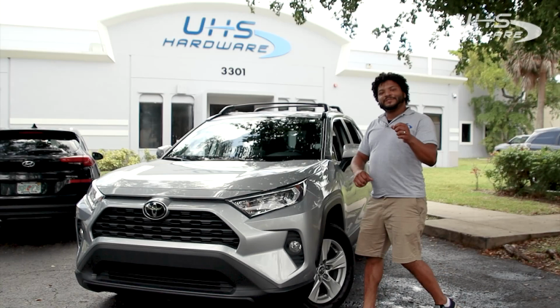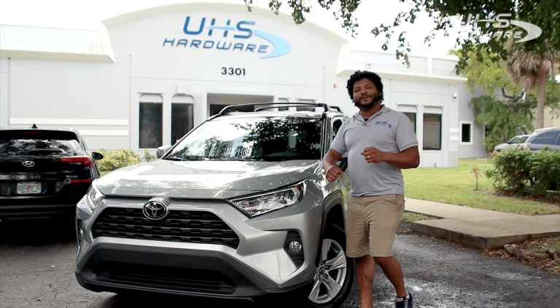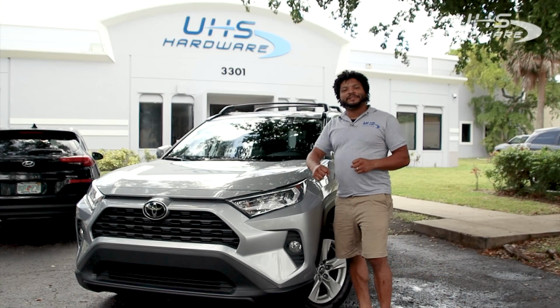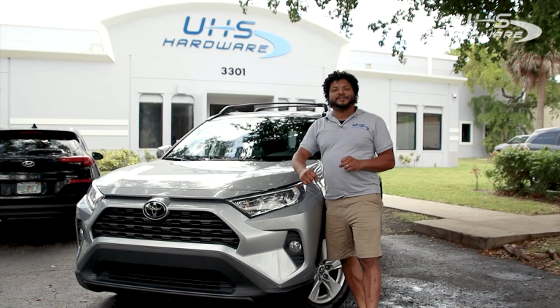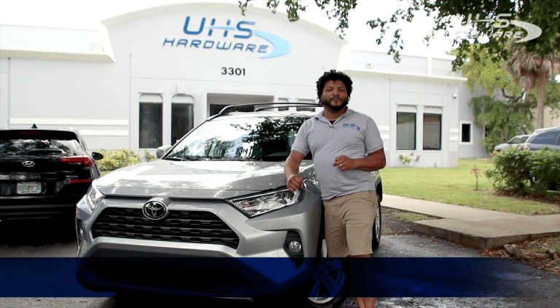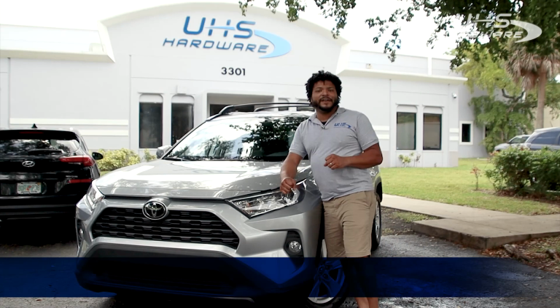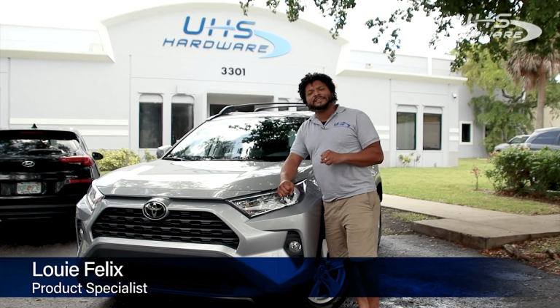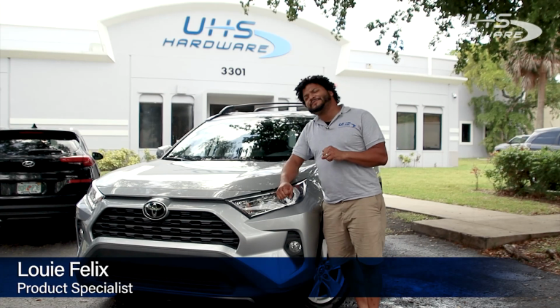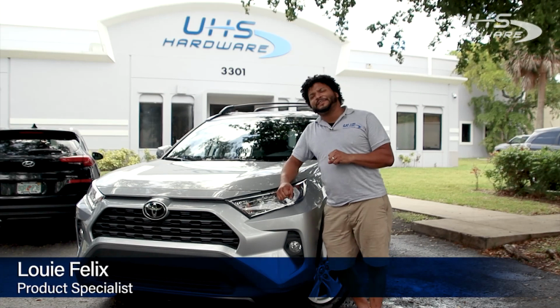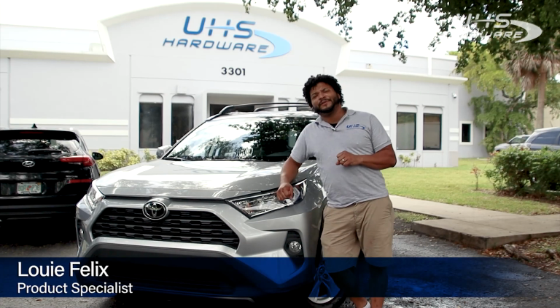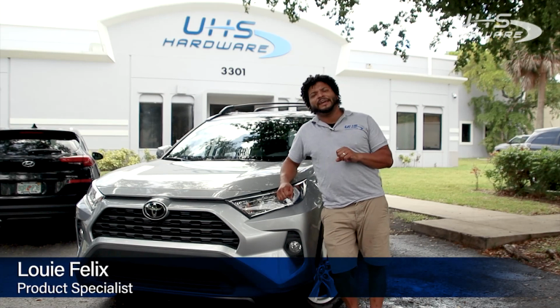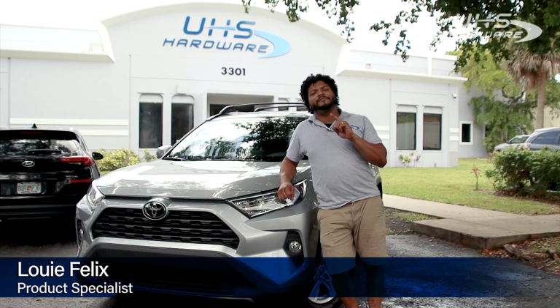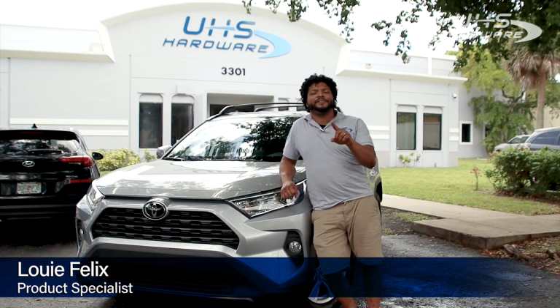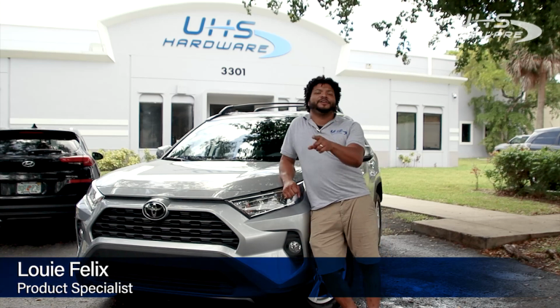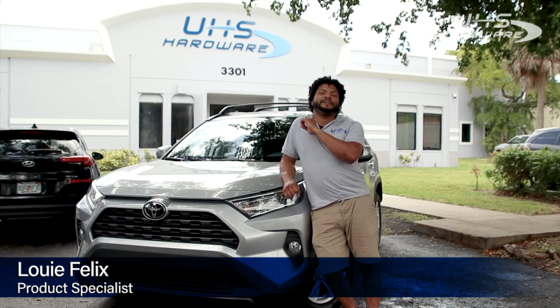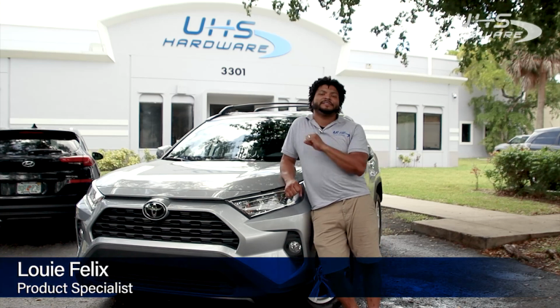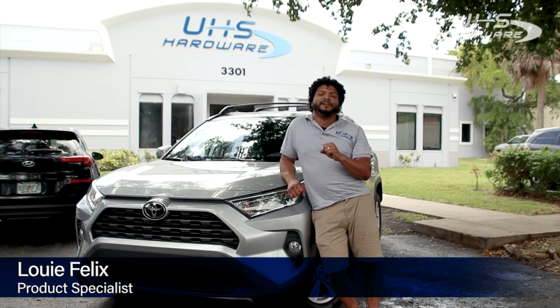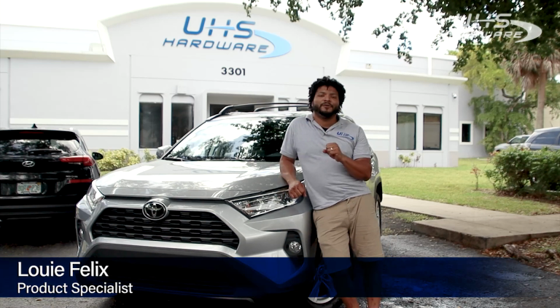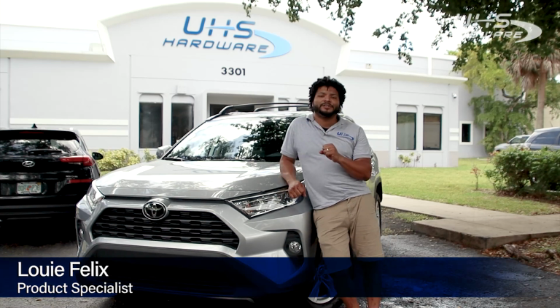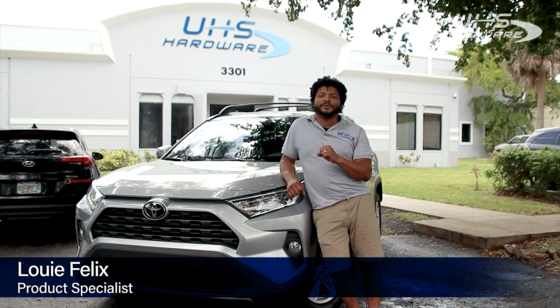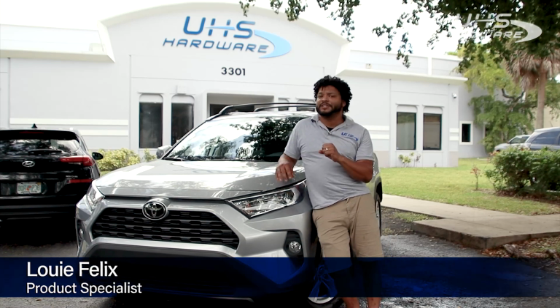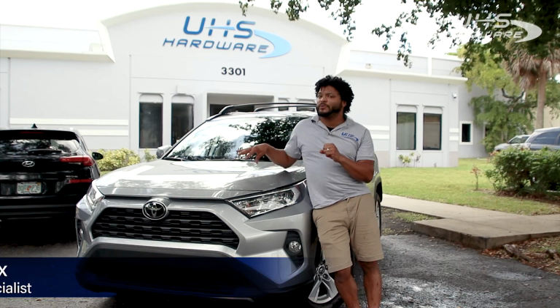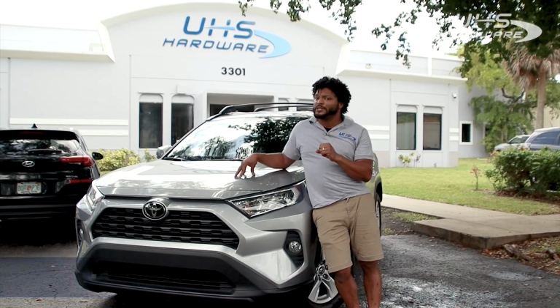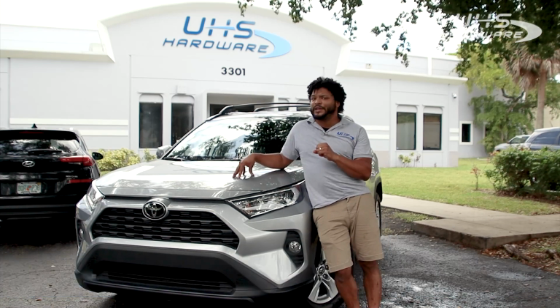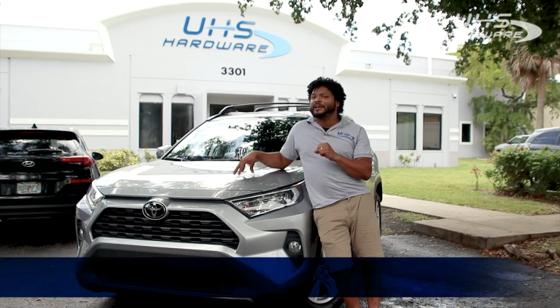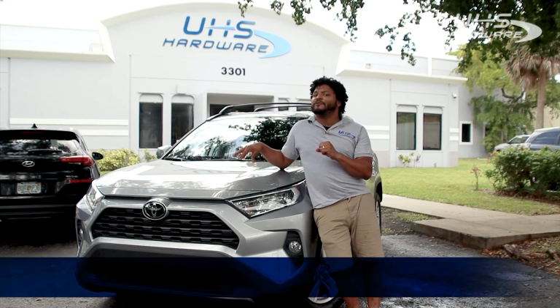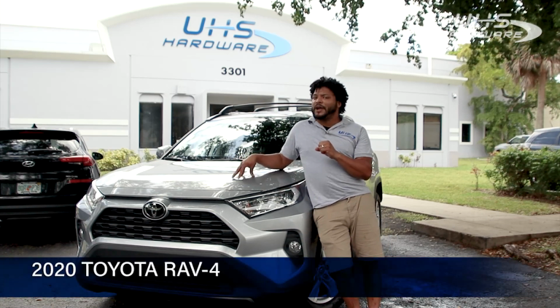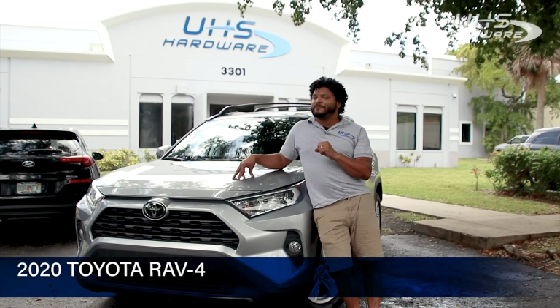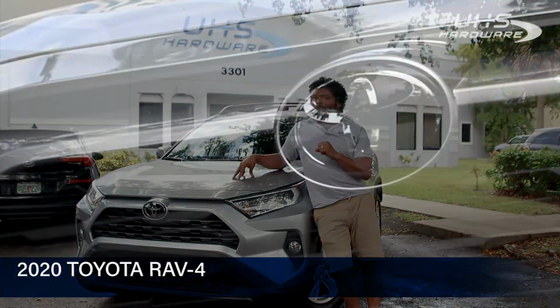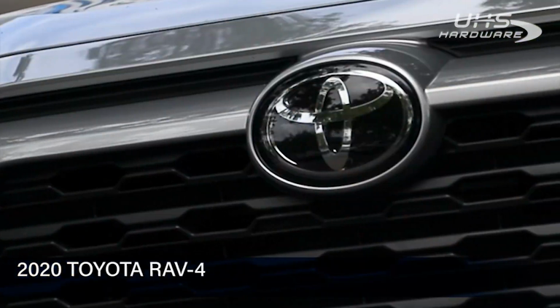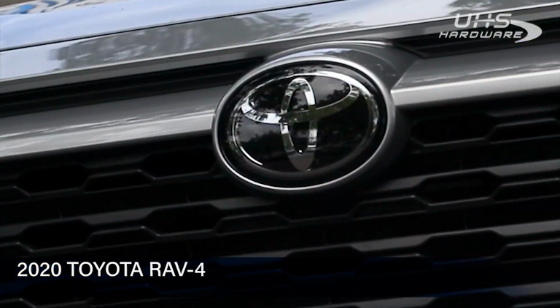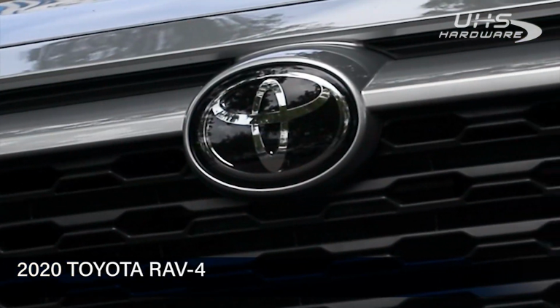What's up, UHS hardware fans? It's me, Louie, here in front of the UHS headquarters with this 2020 RAV4 from Toyota.